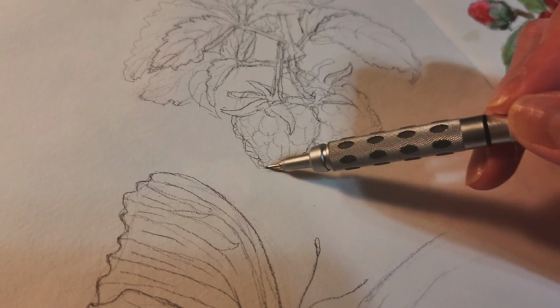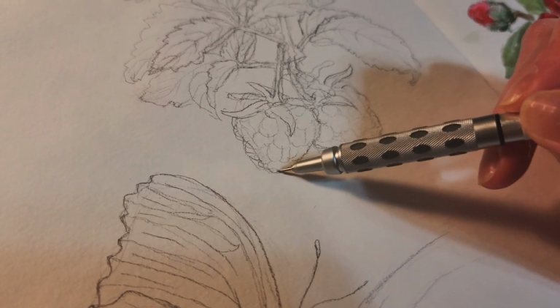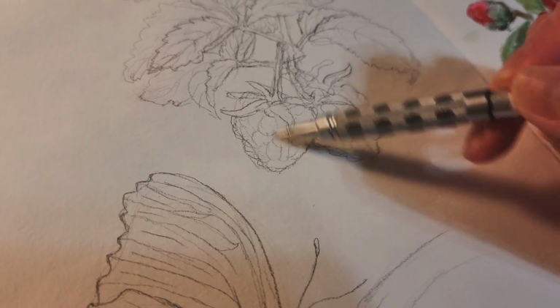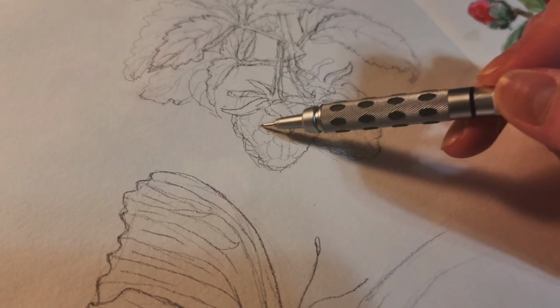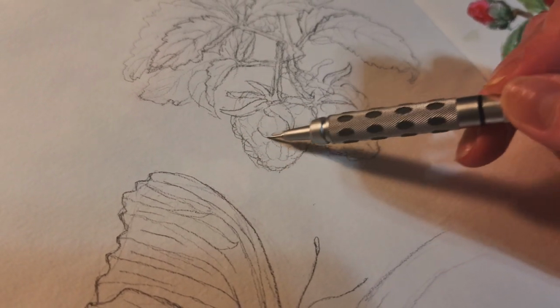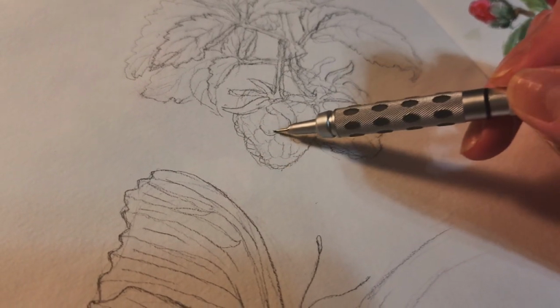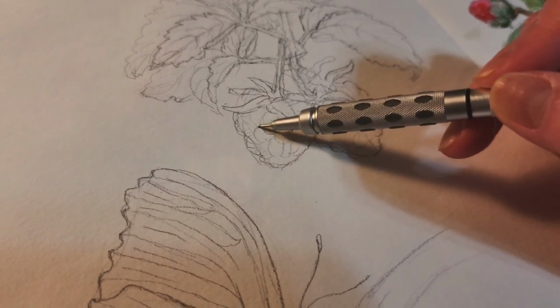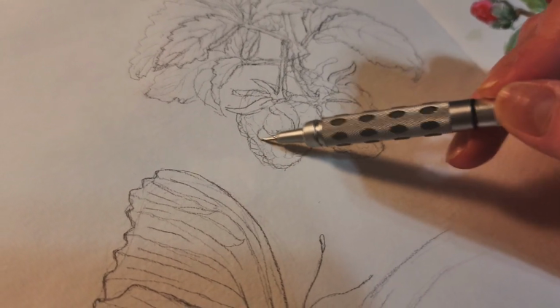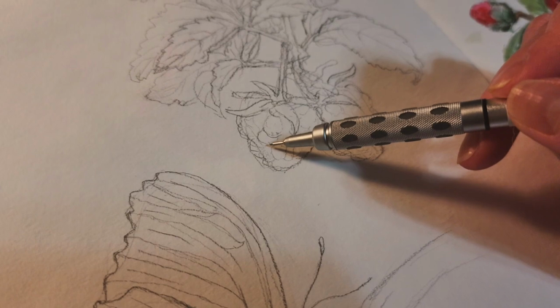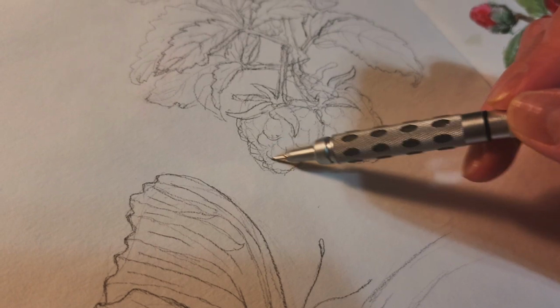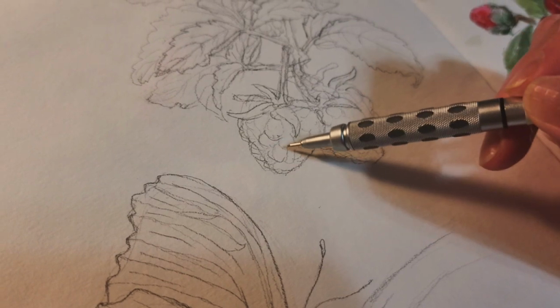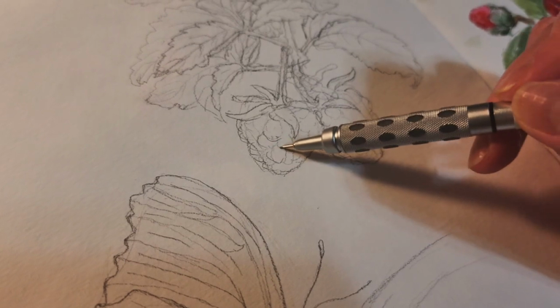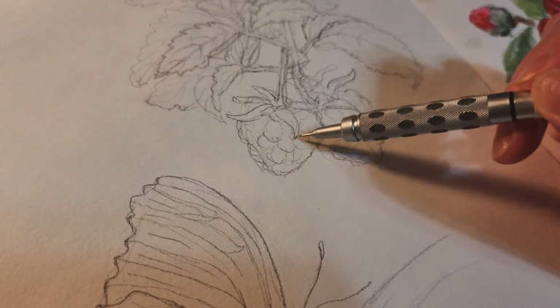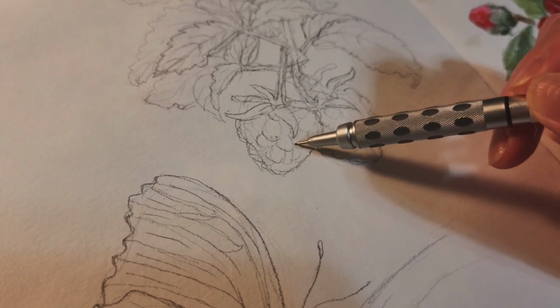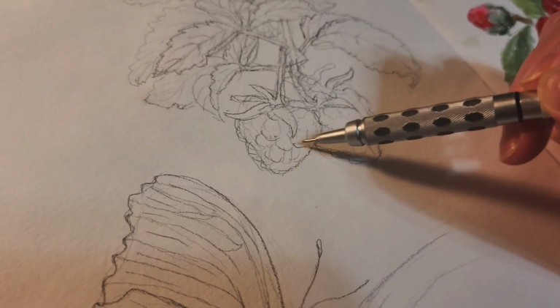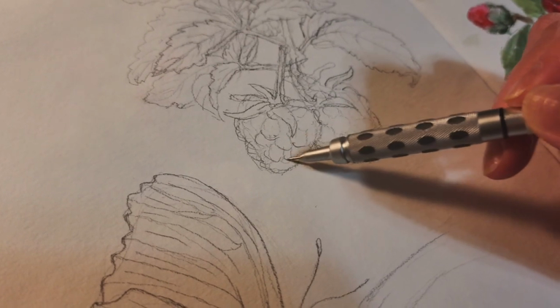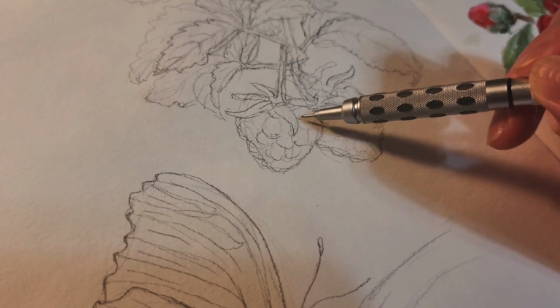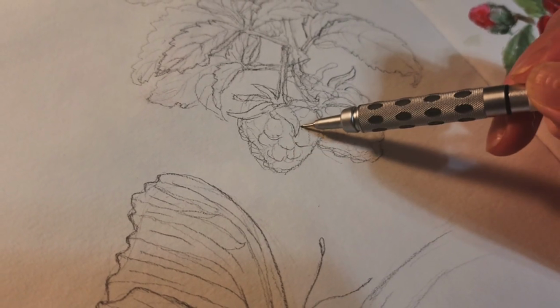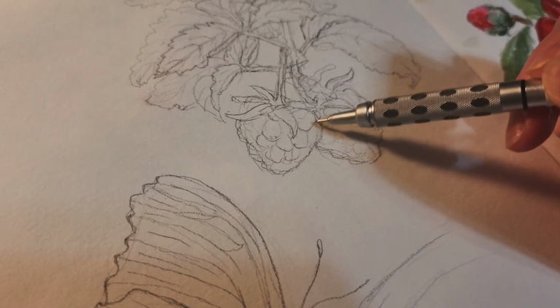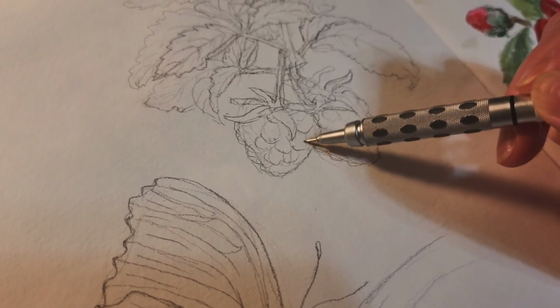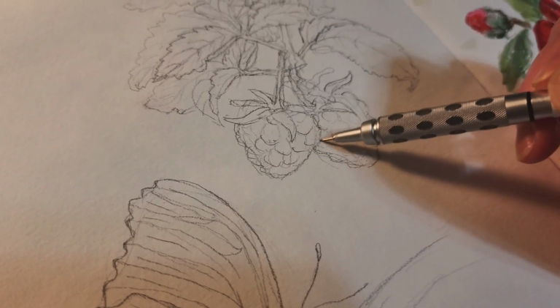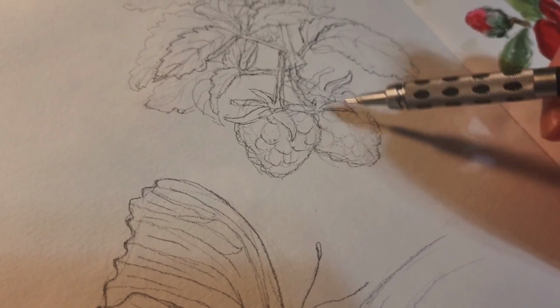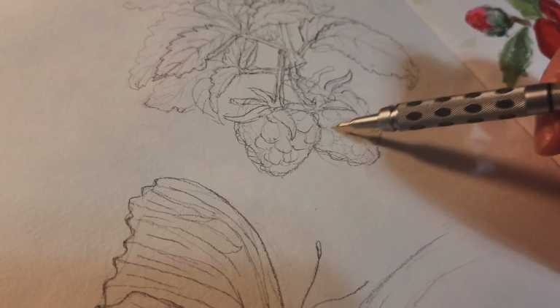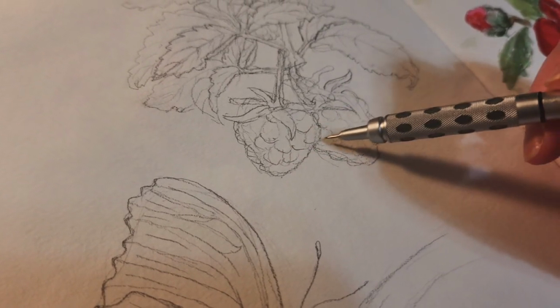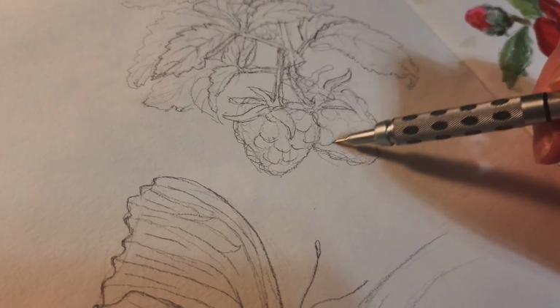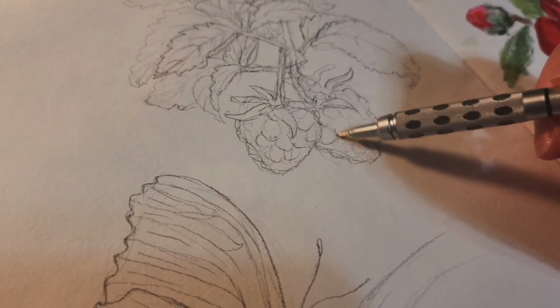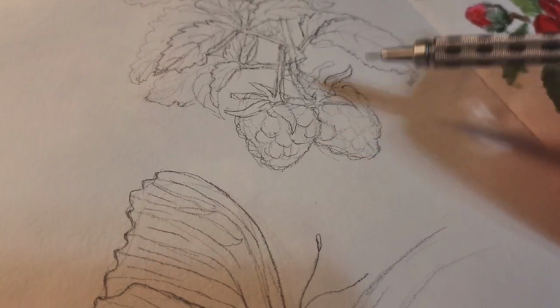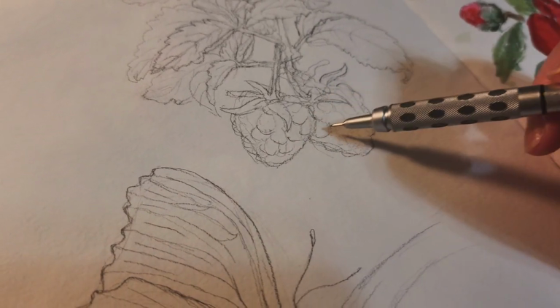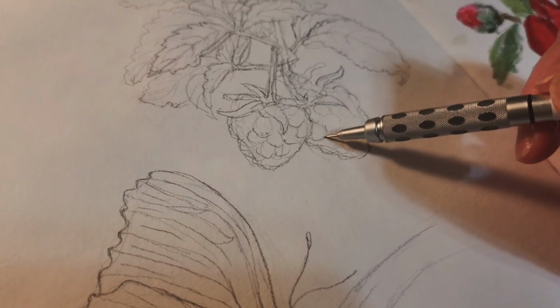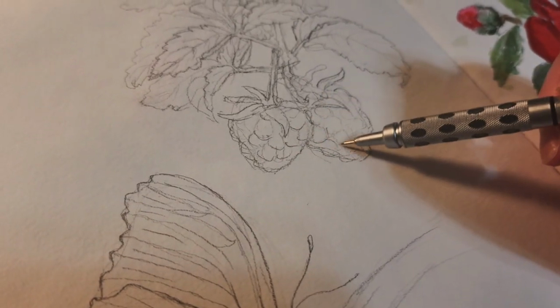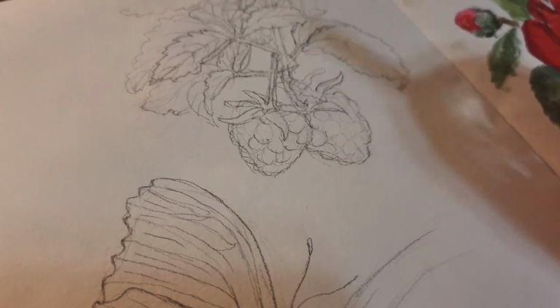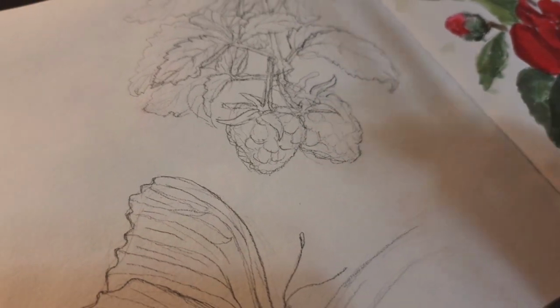Later, if I want to, I would use black pen to draw the lines on top of the watercolor.